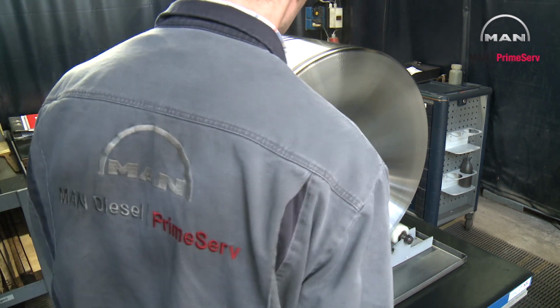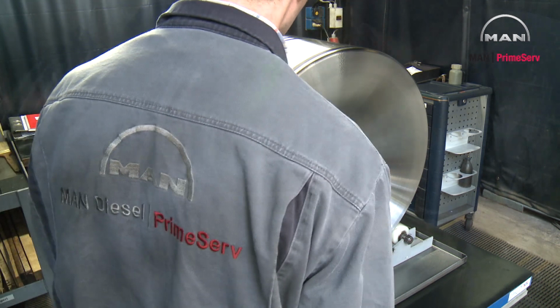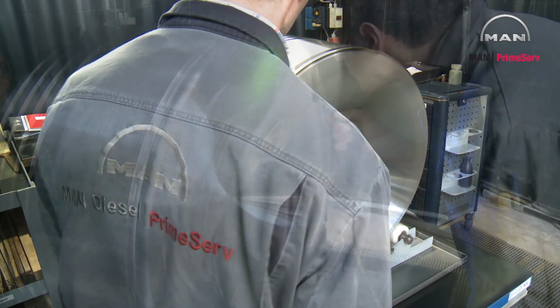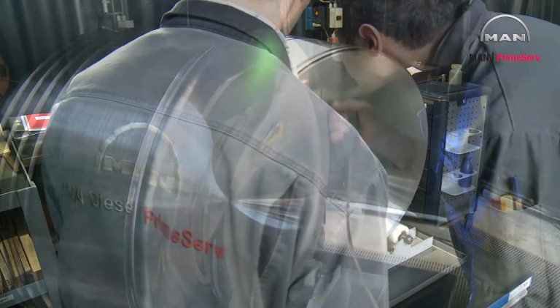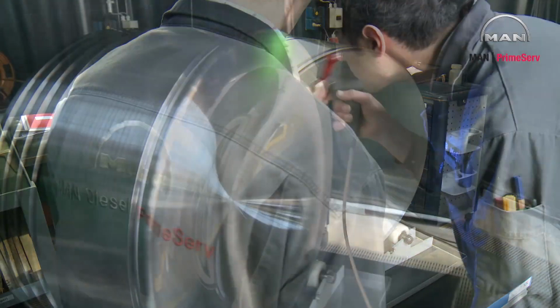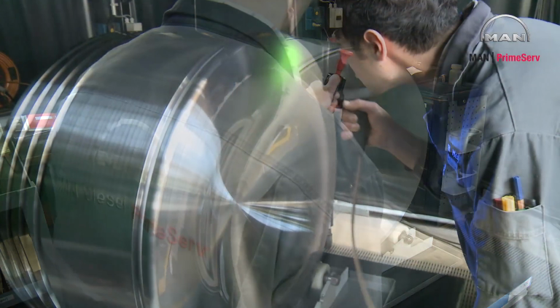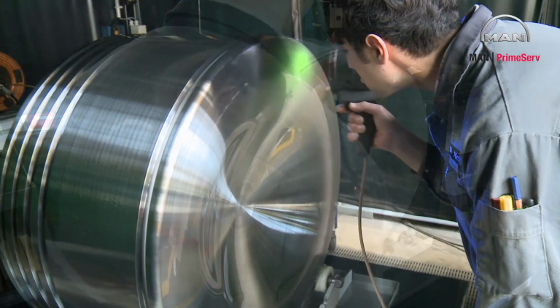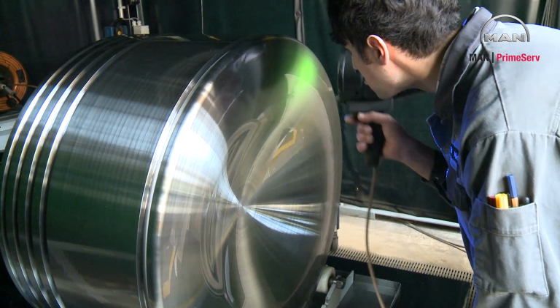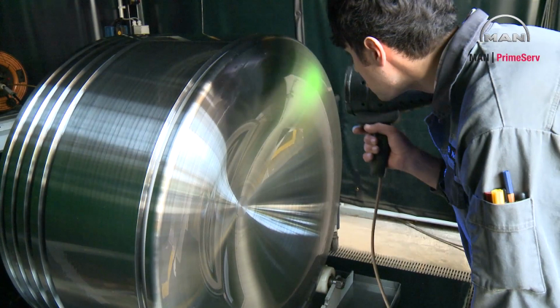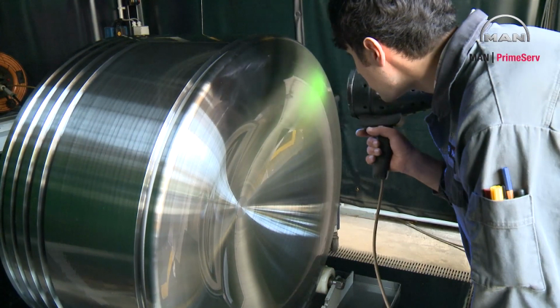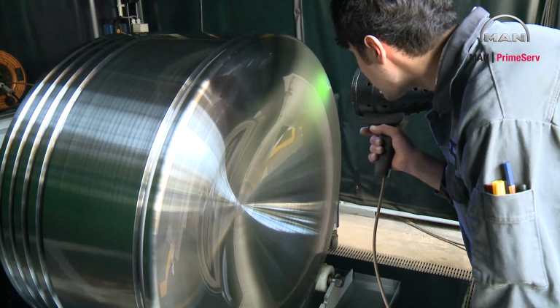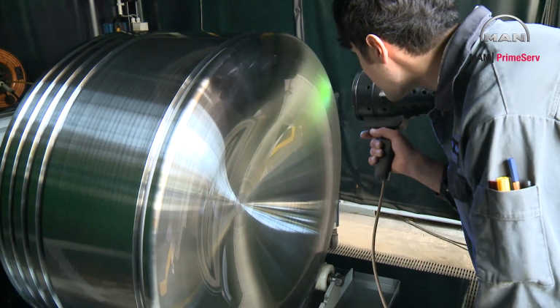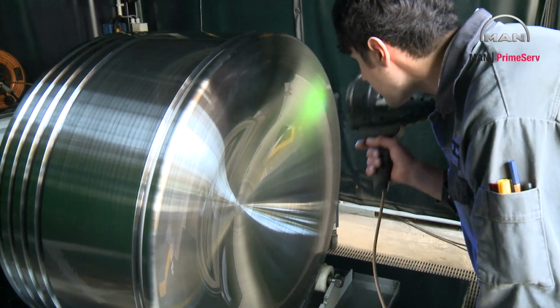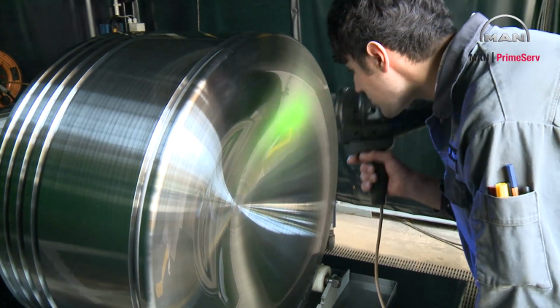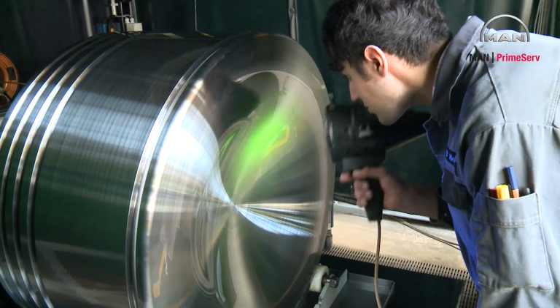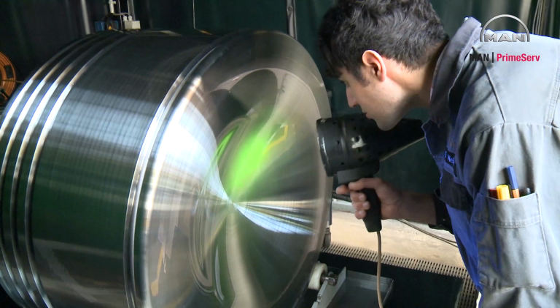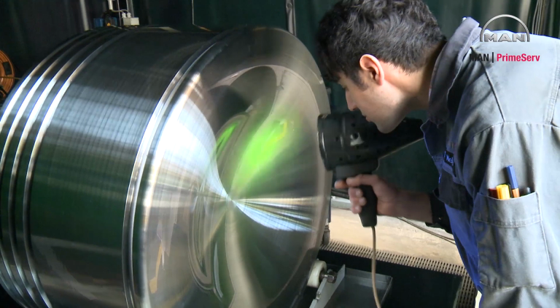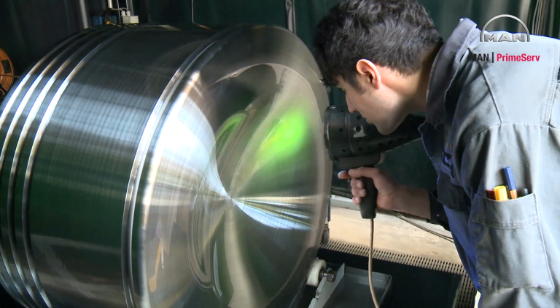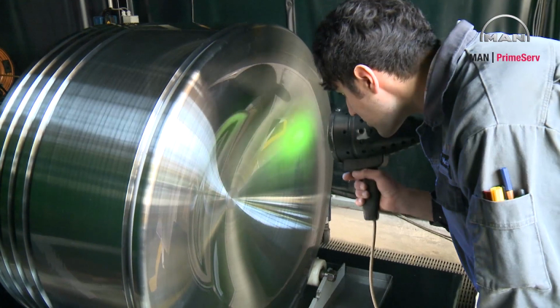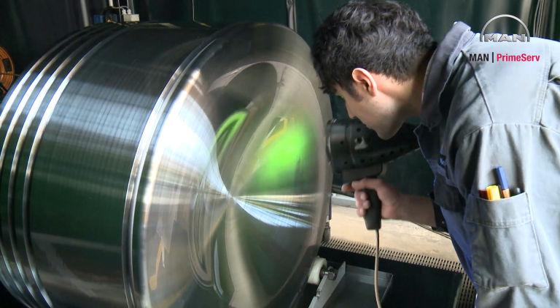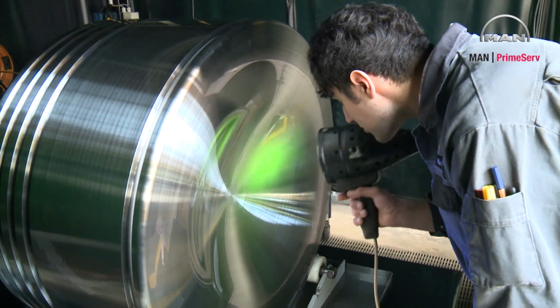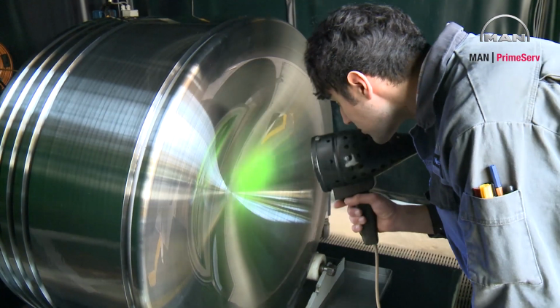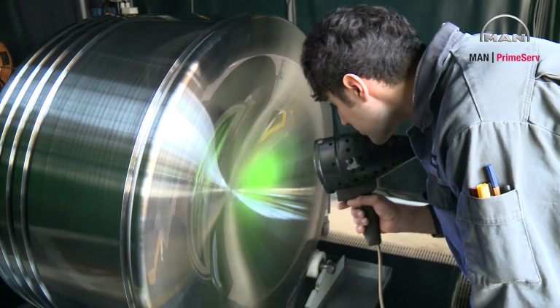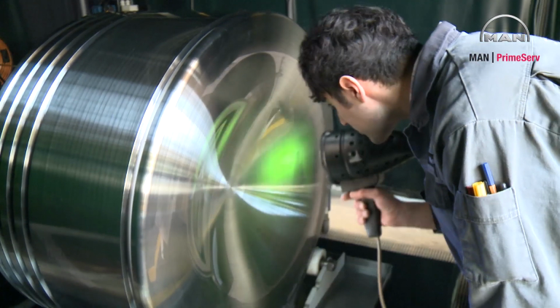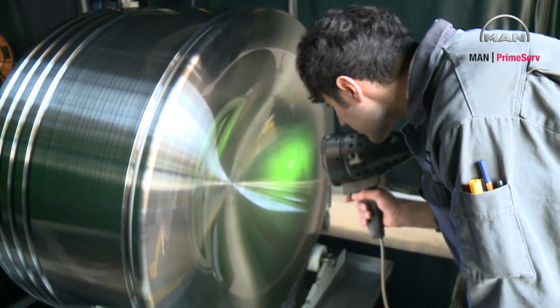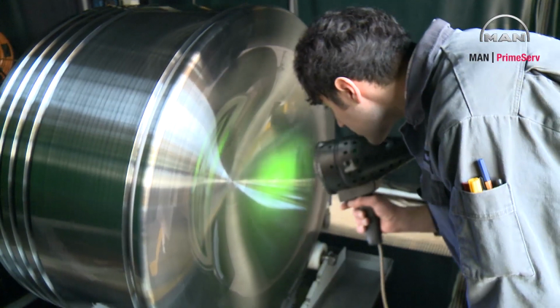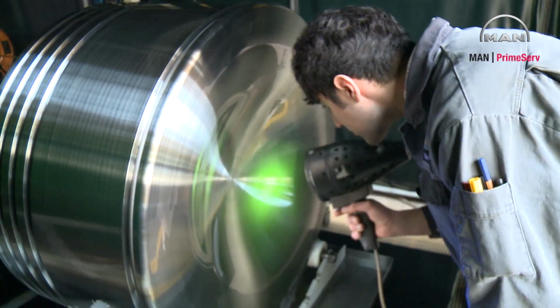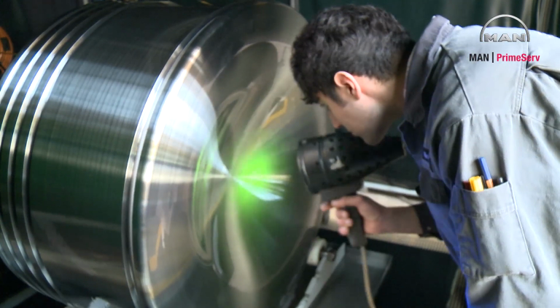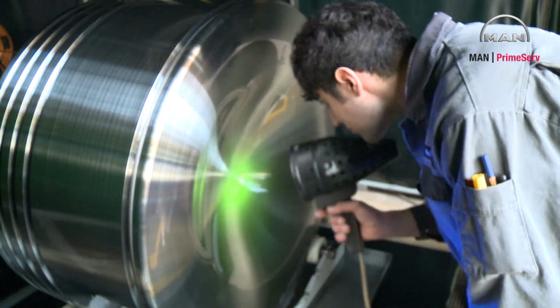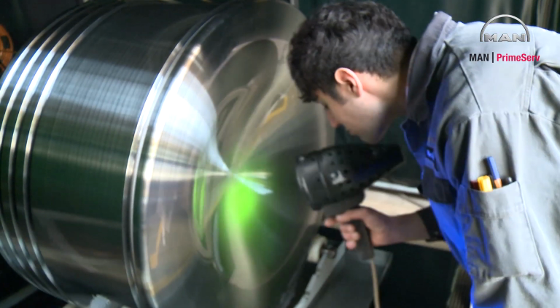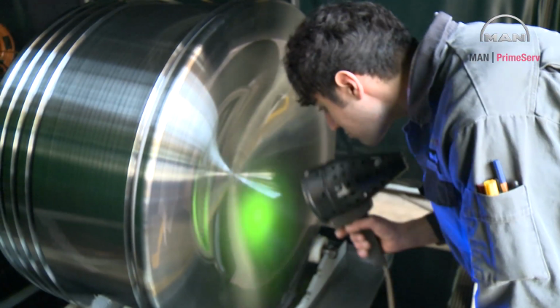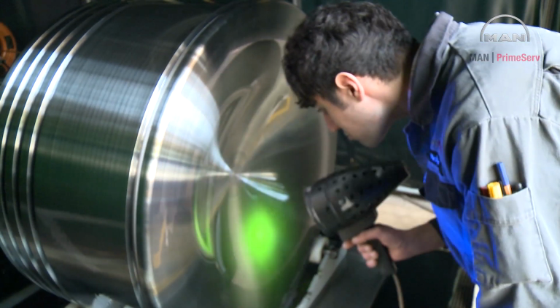Crack testing is an important step to guarantee the quality of reconditioning parts.